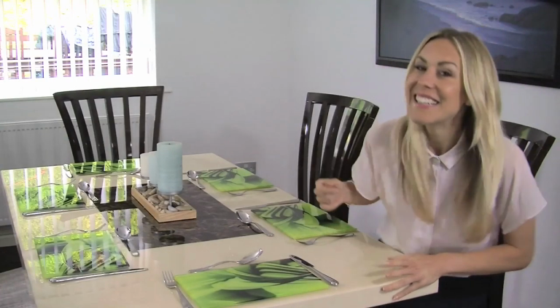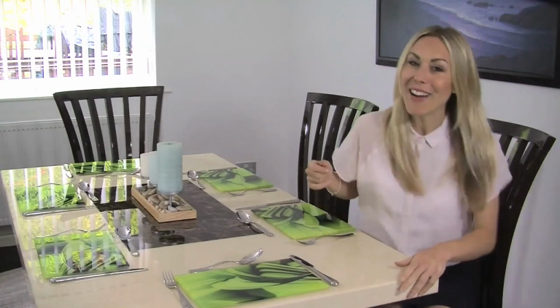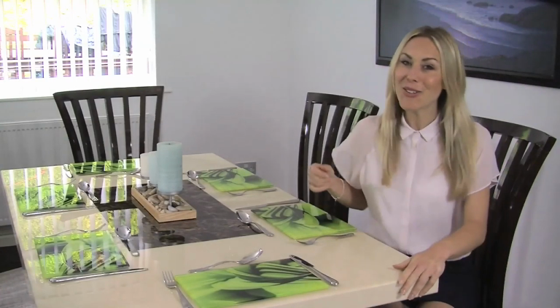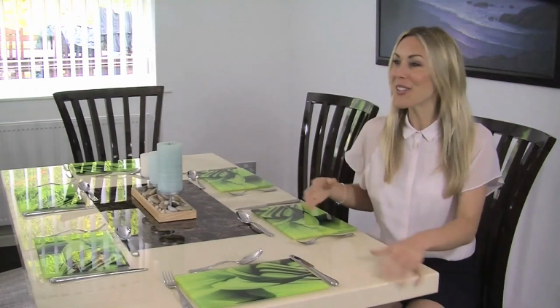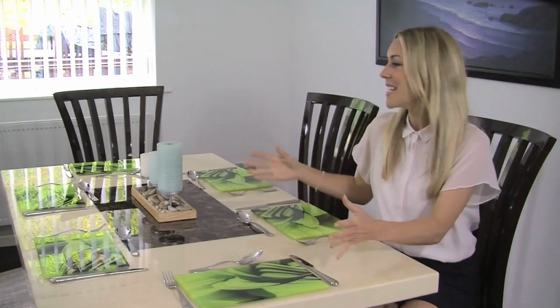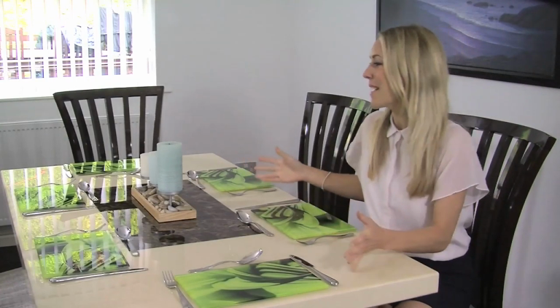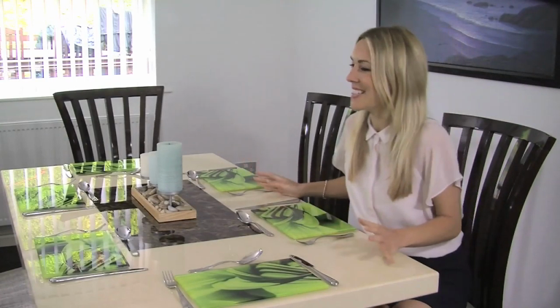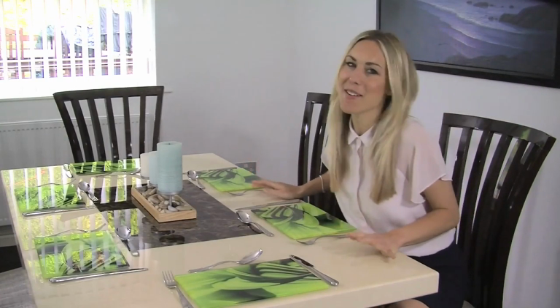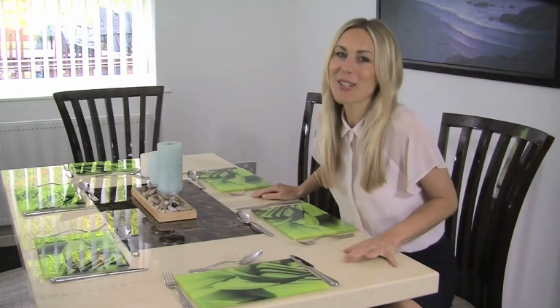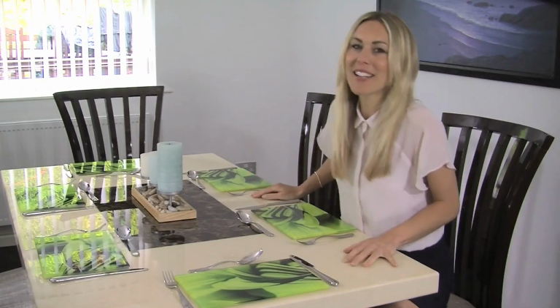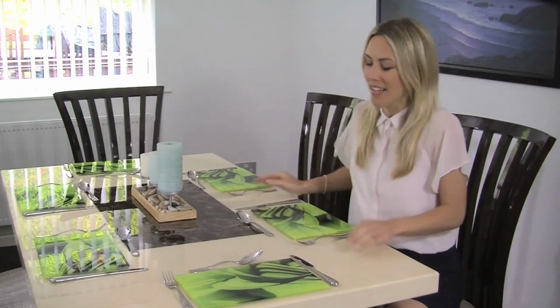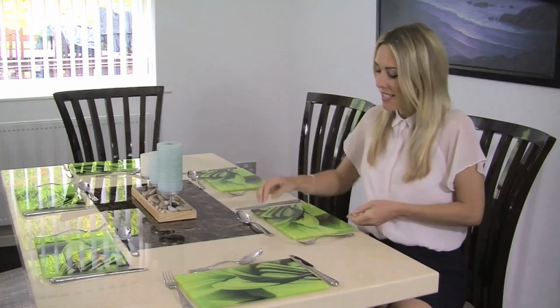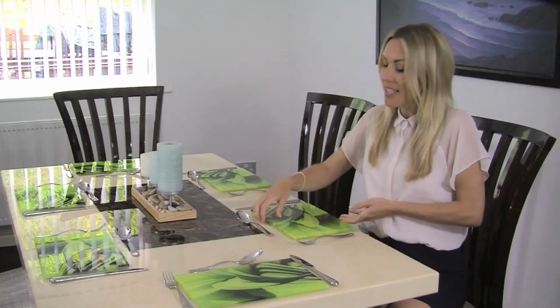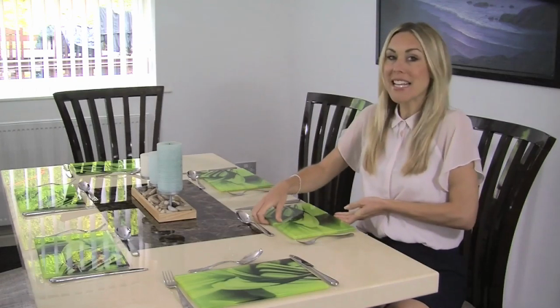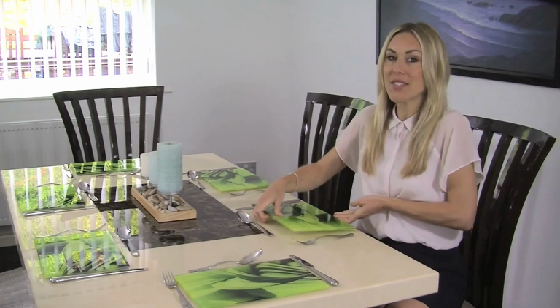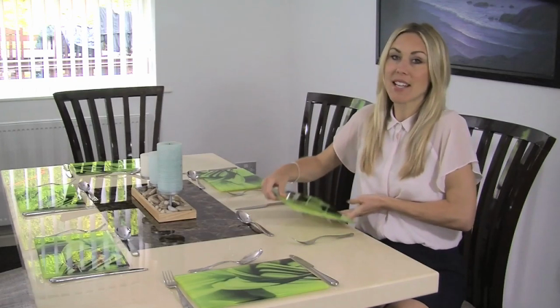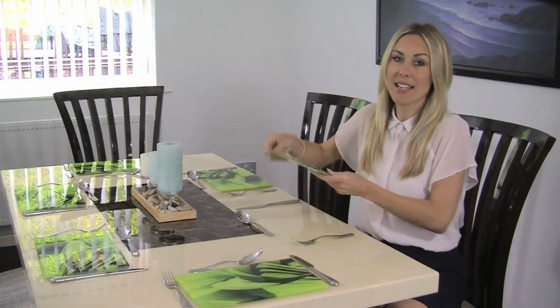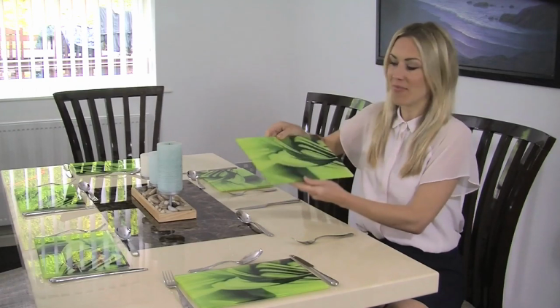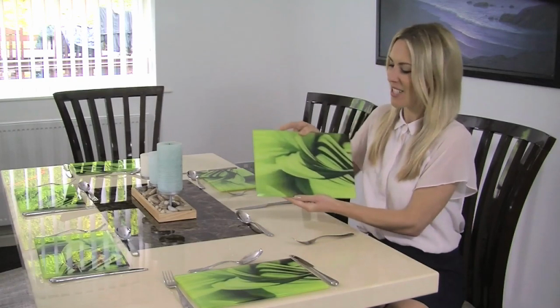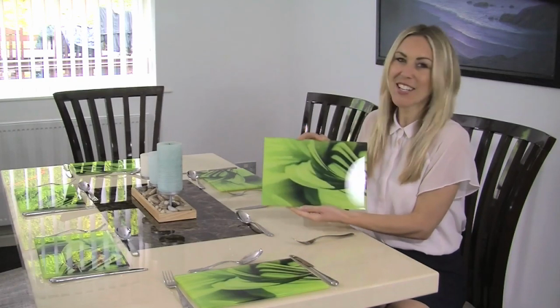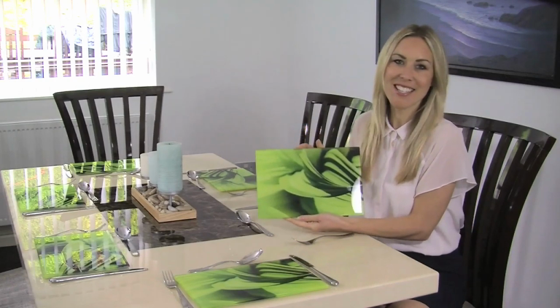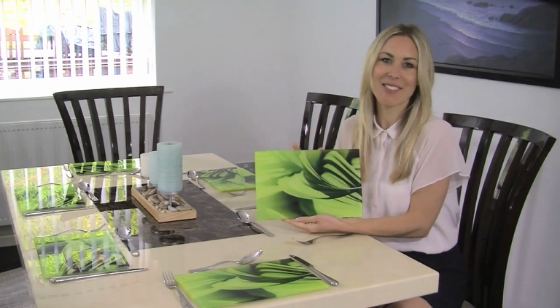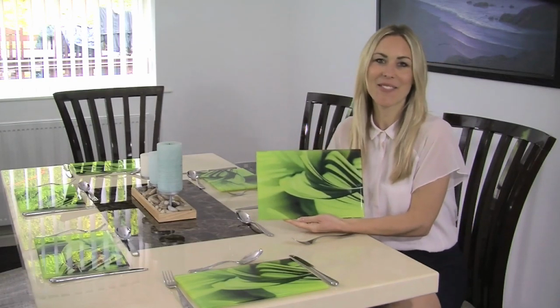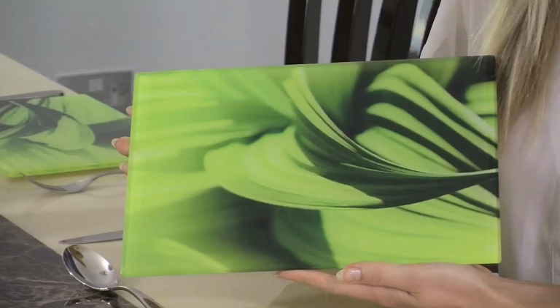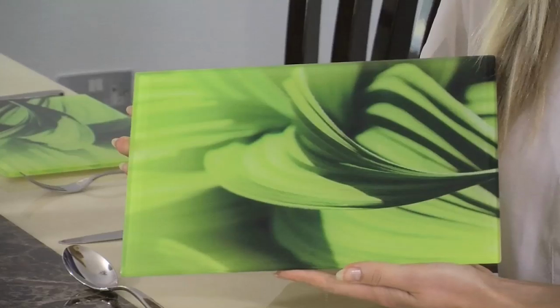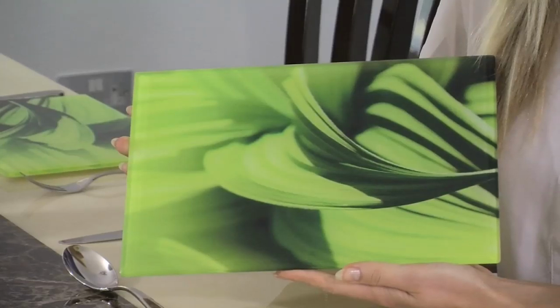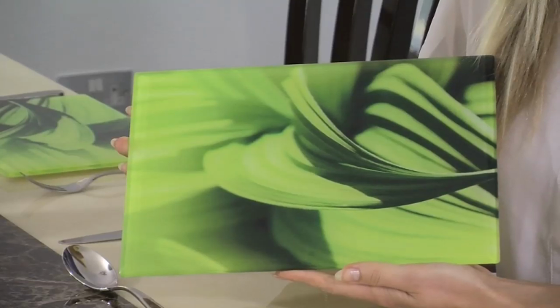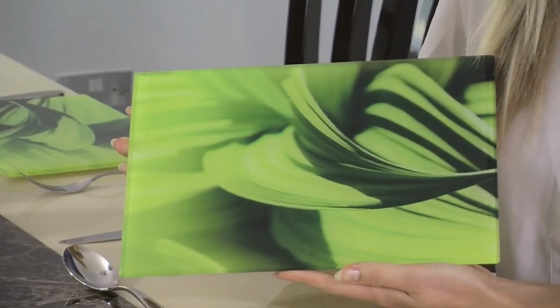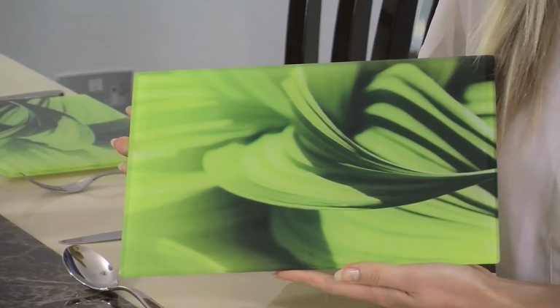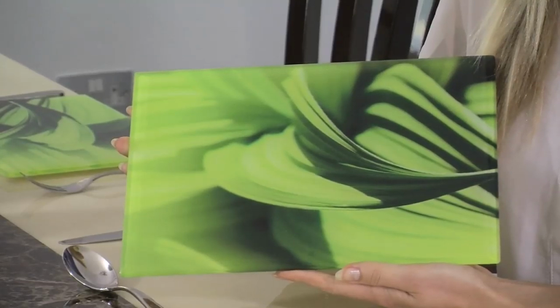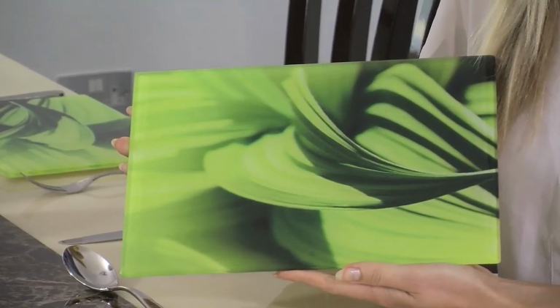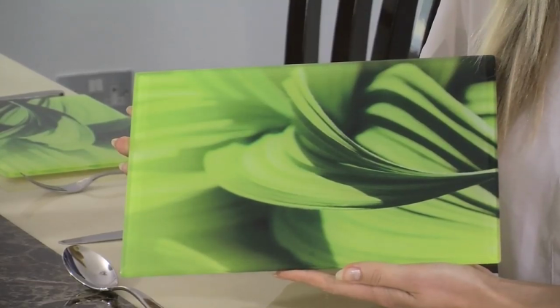How cool do these make this table look? This is the Leaves design, and it's stunning, isn't it? The high resolution really brings out the detail.